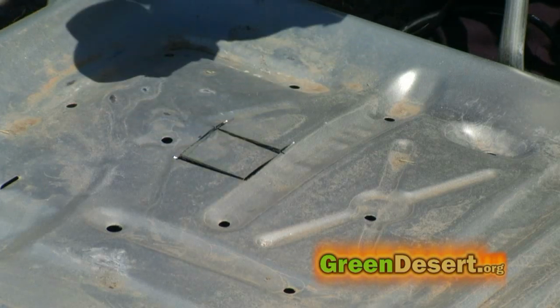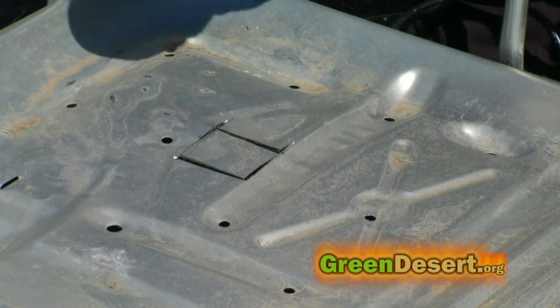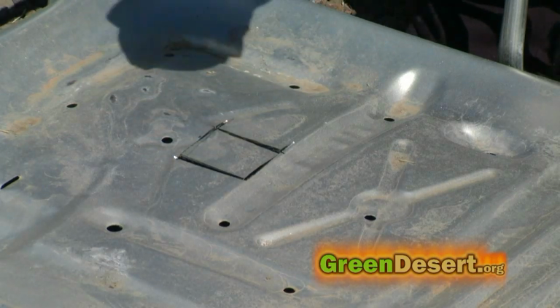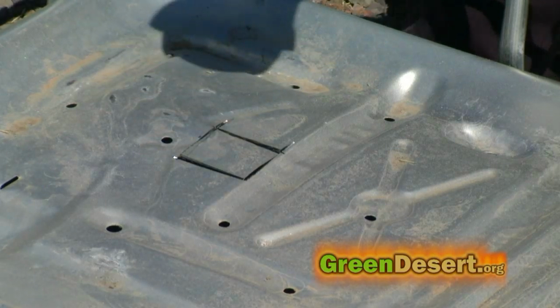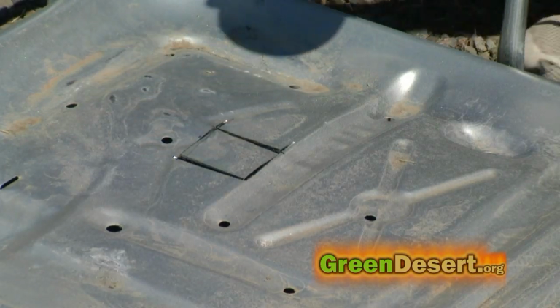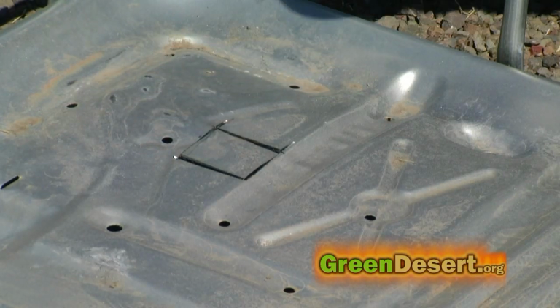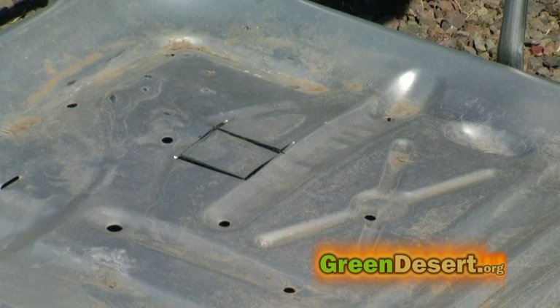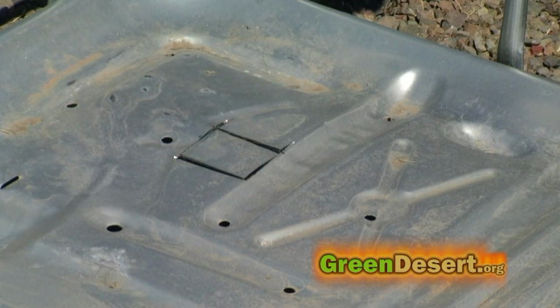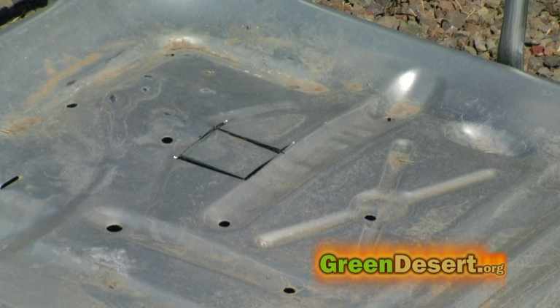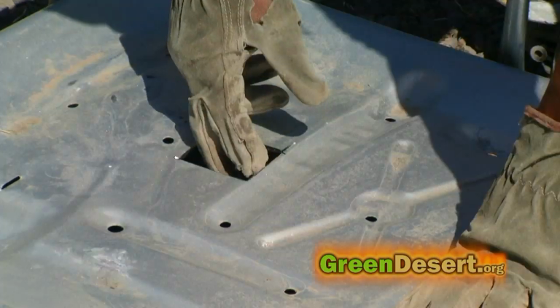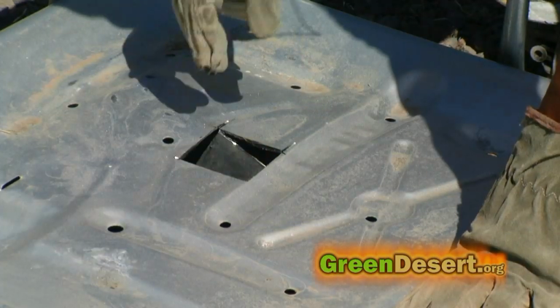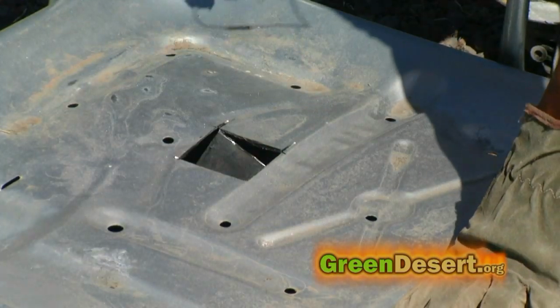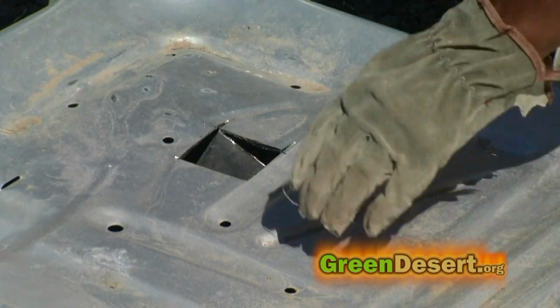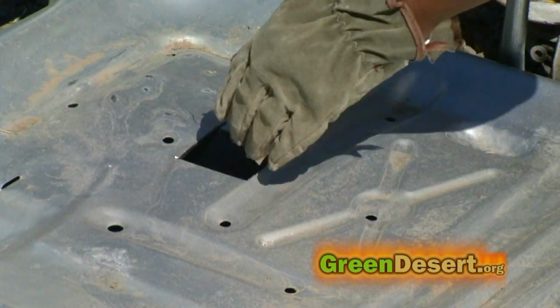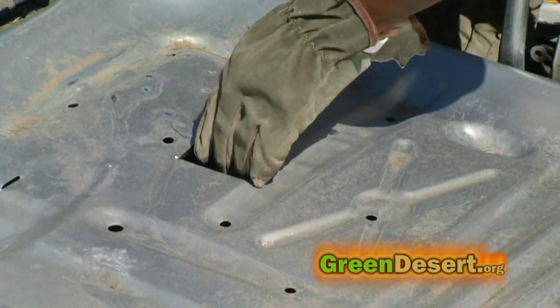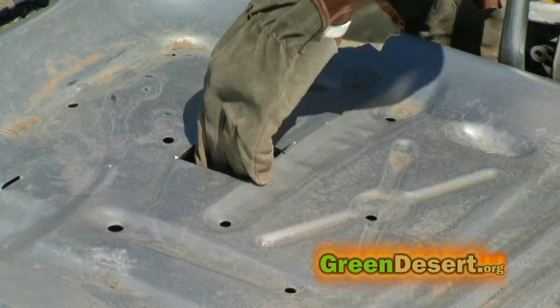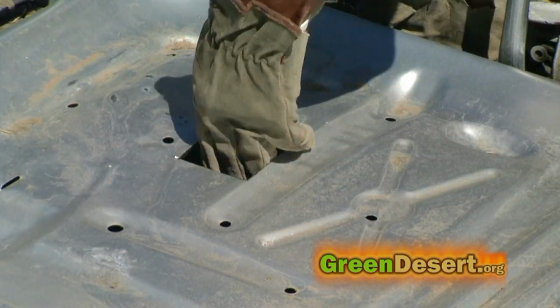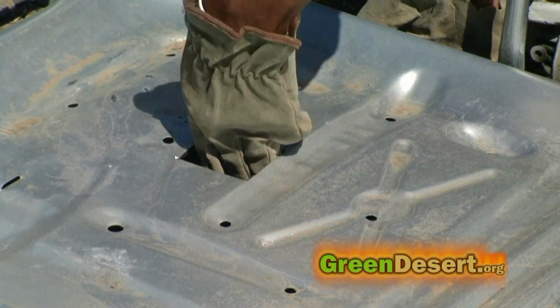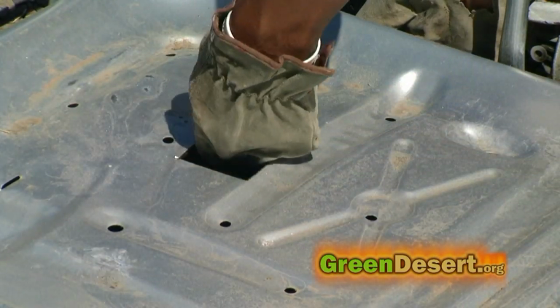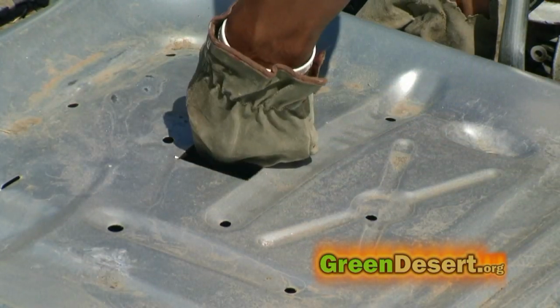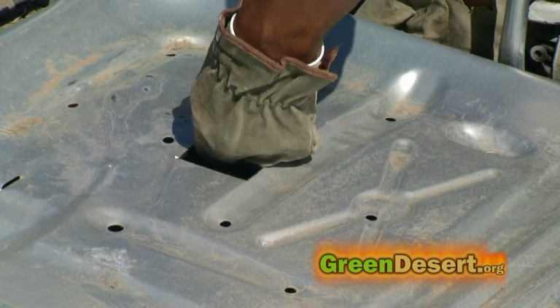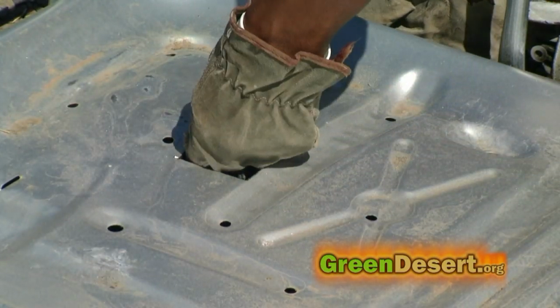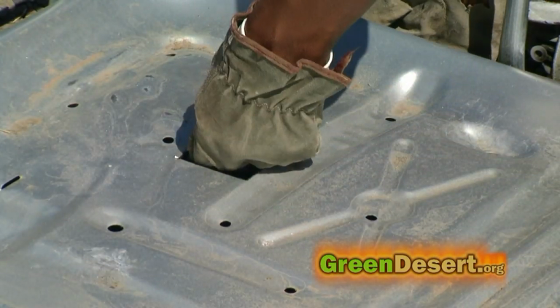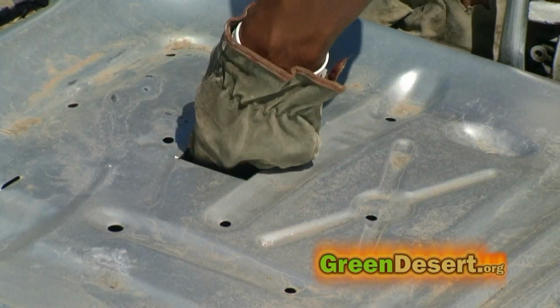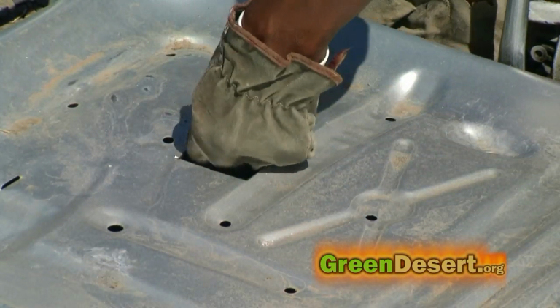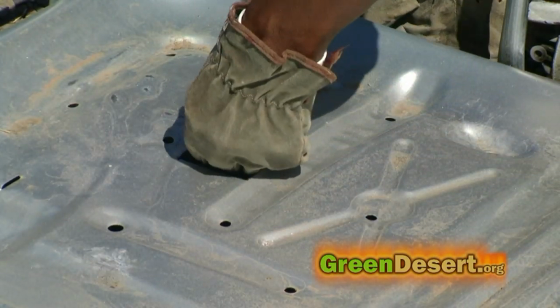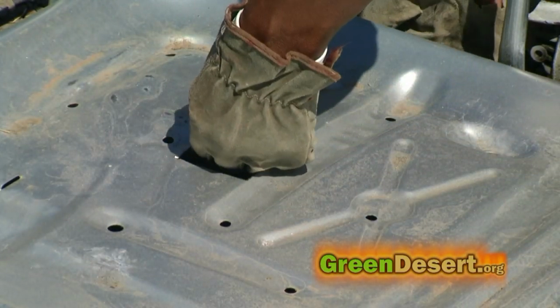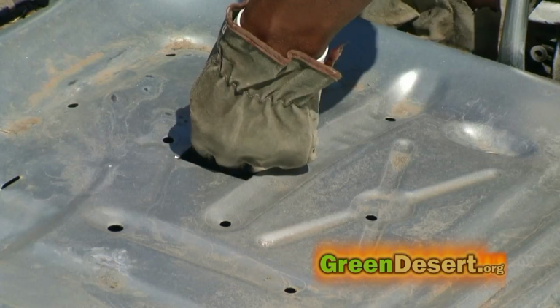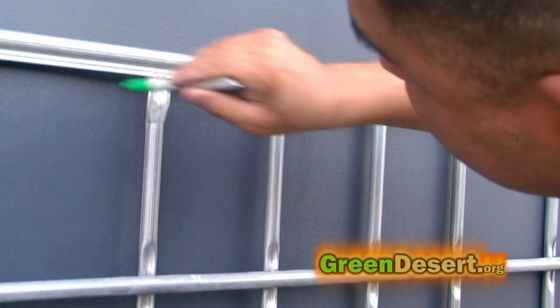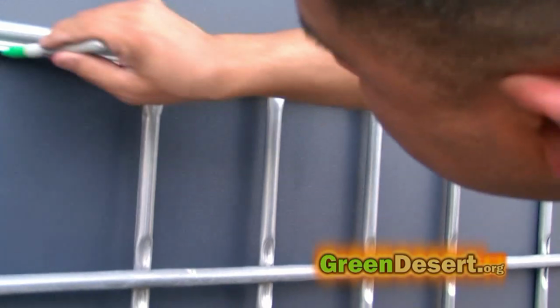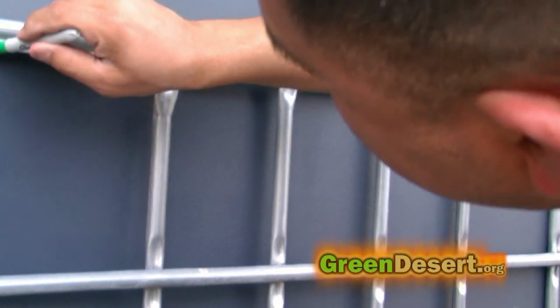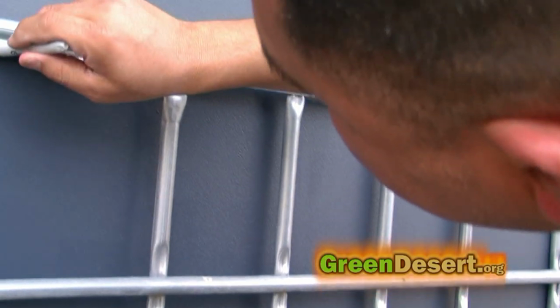Next, I cut a hole for the grow bed. This is where the water is going to drop down from the grow bed into the fish tank.